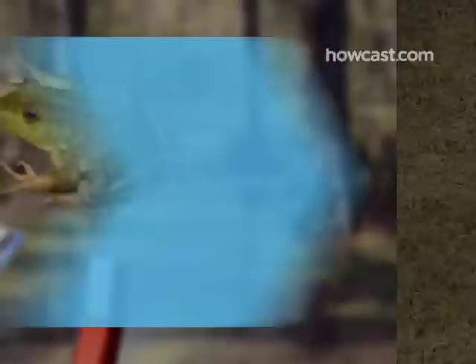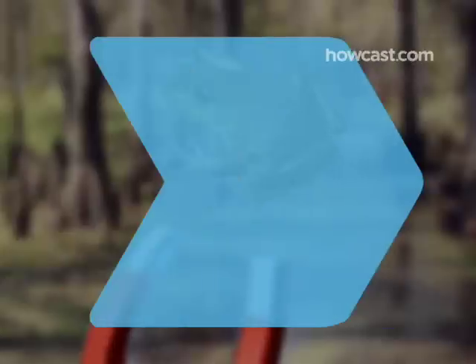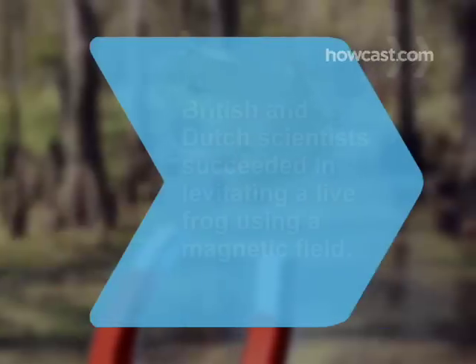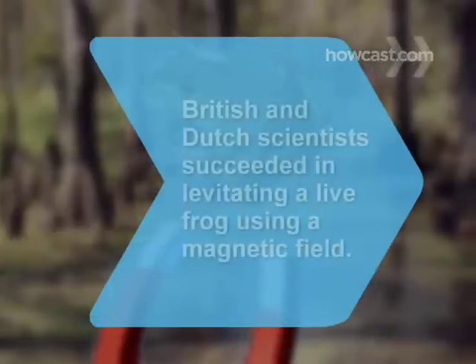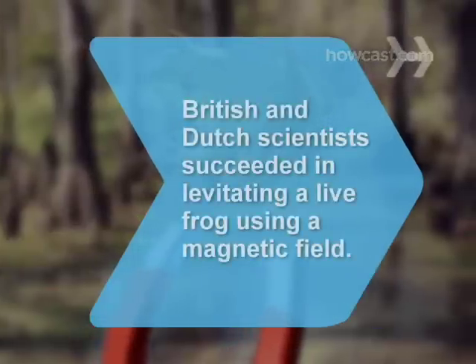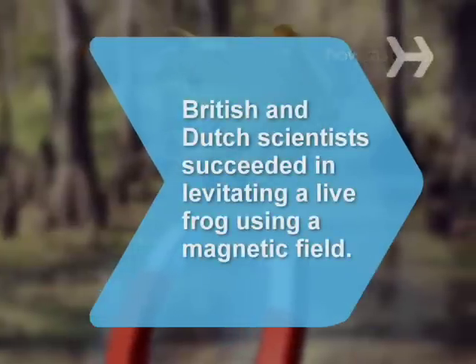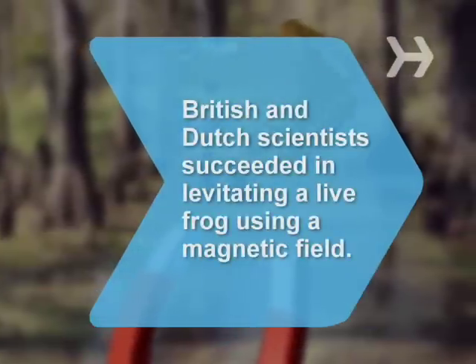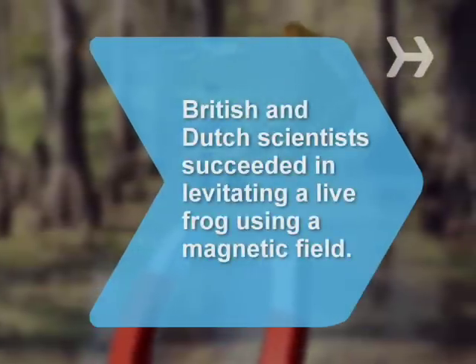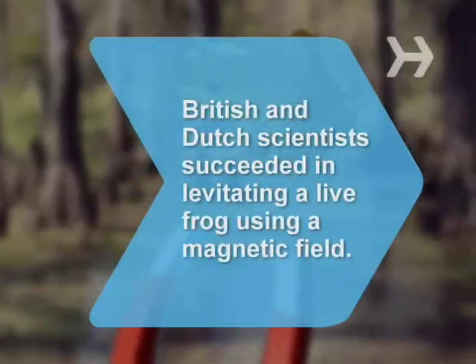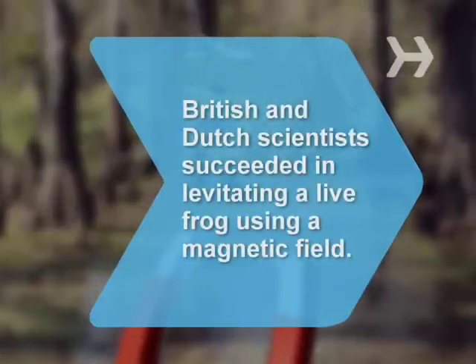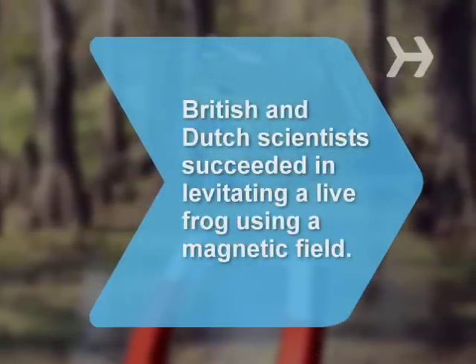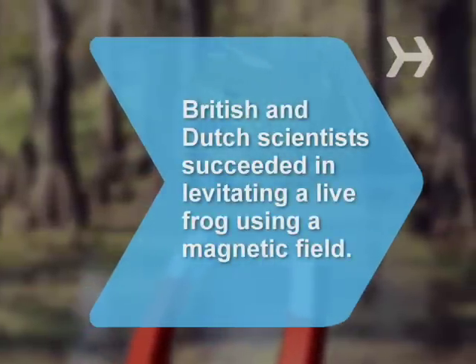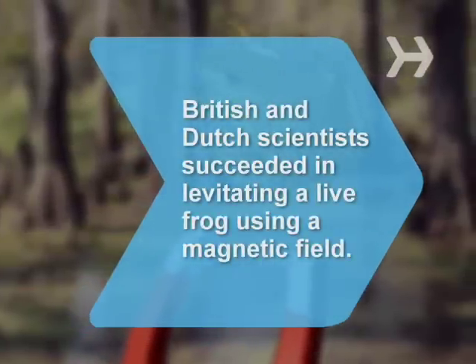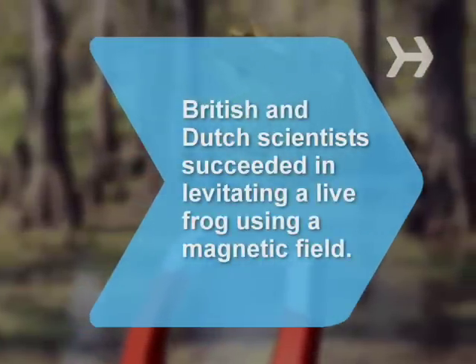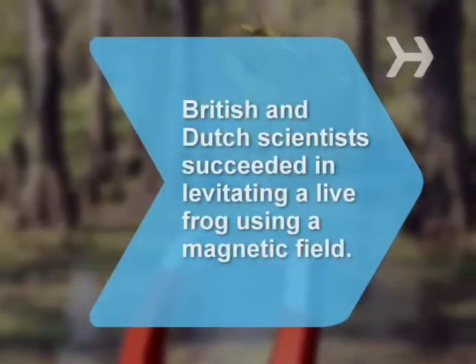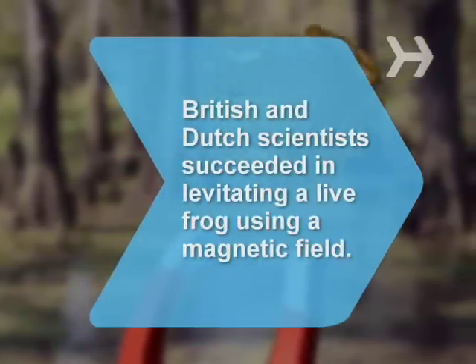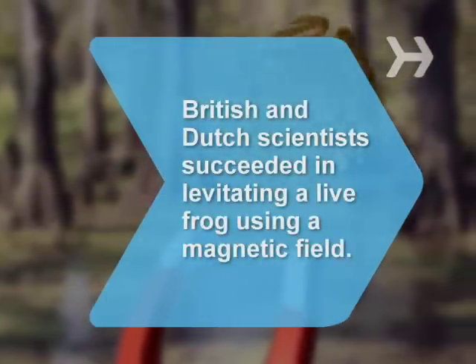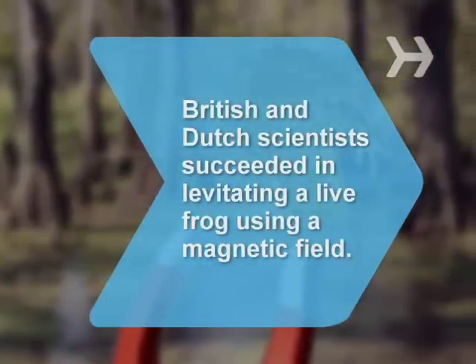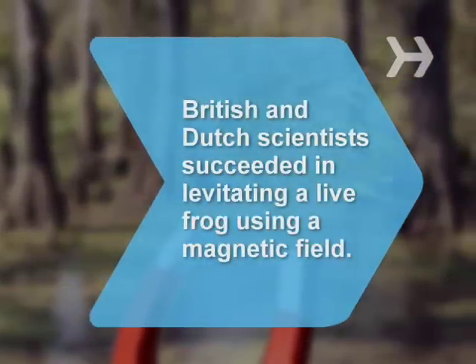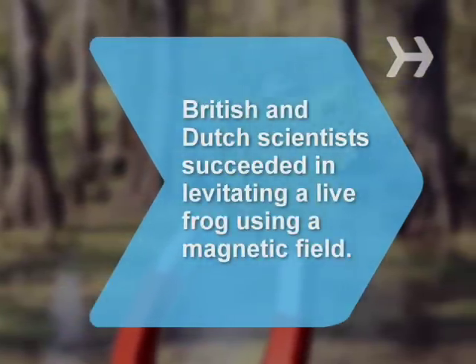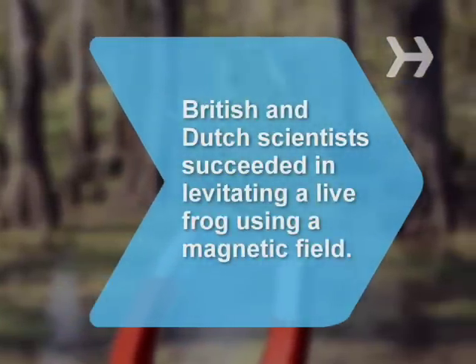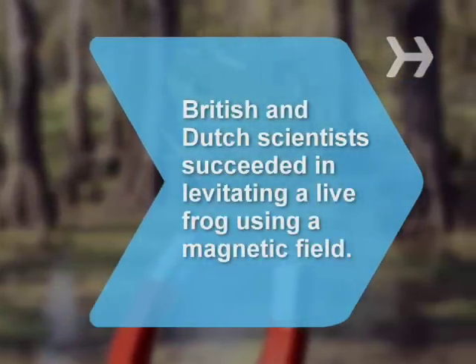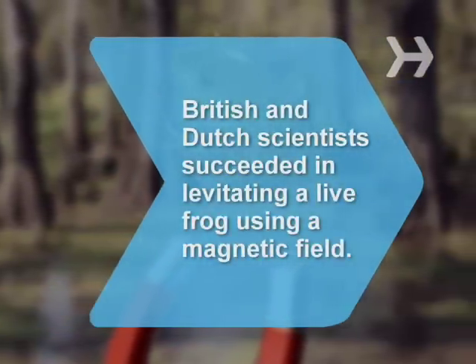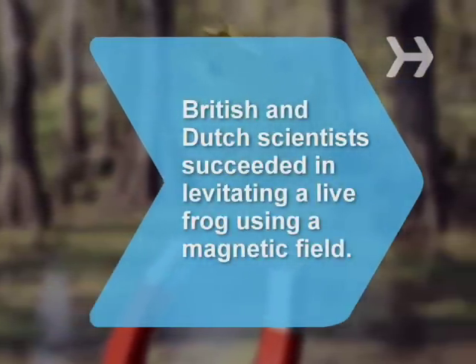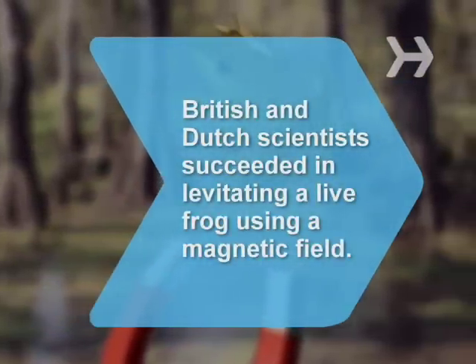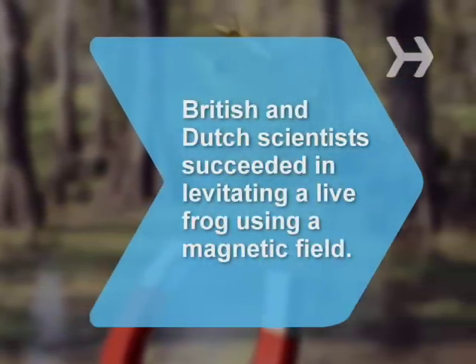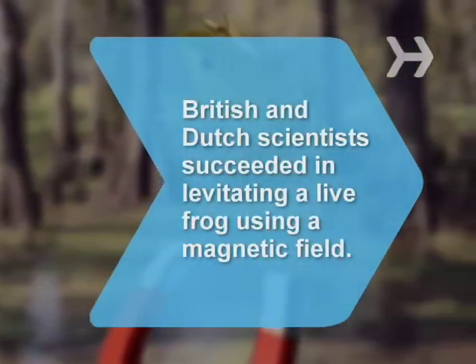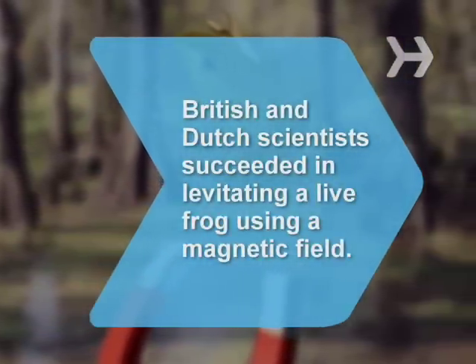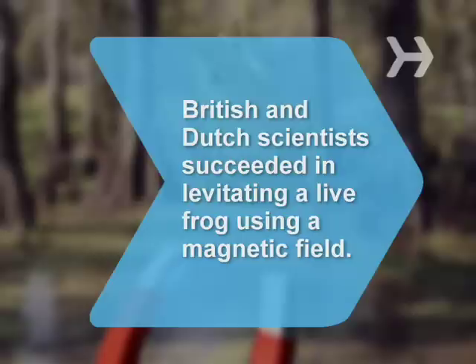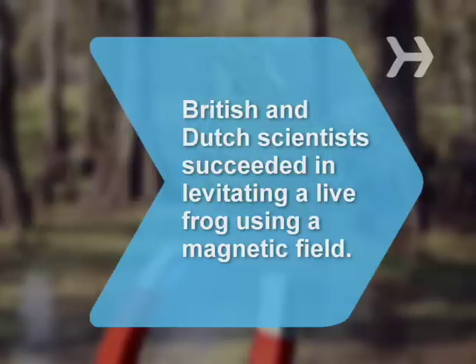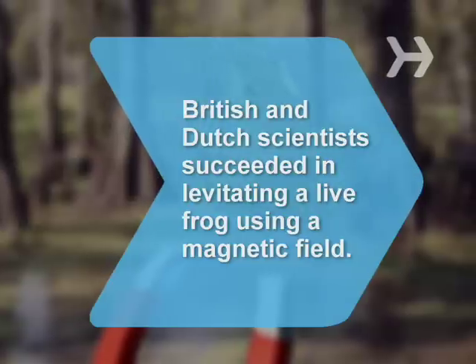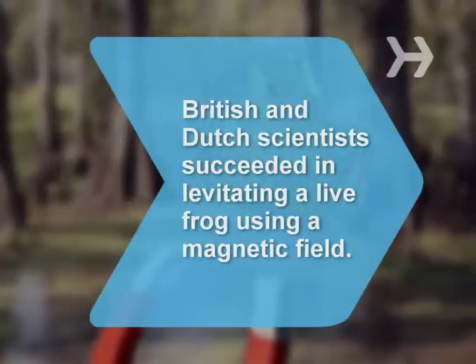Did you know British and Dutch scientists succeeded in levitating a live frog using a magnetic field.